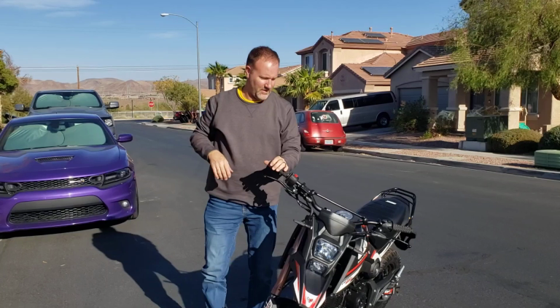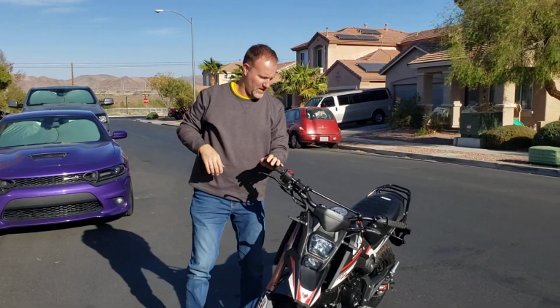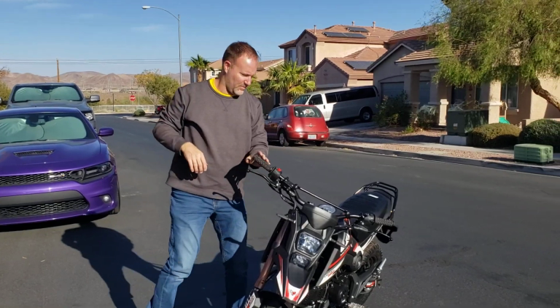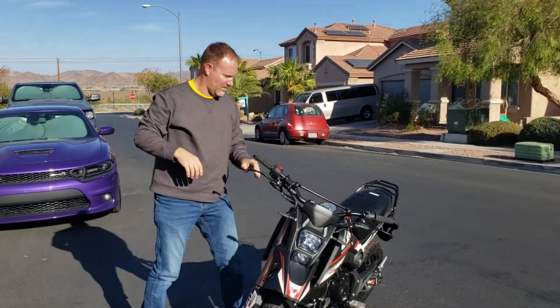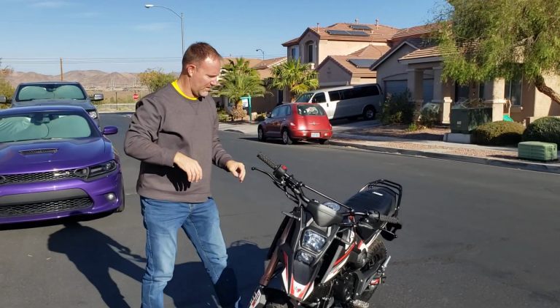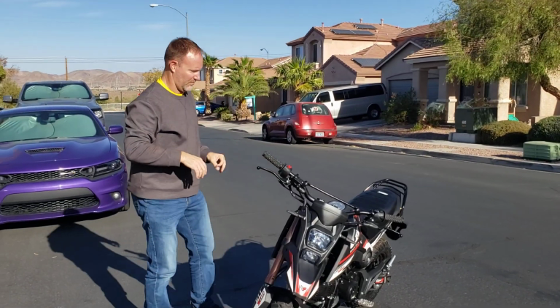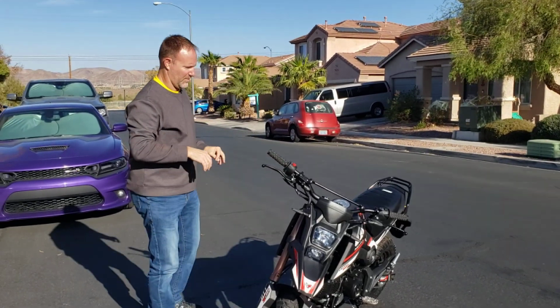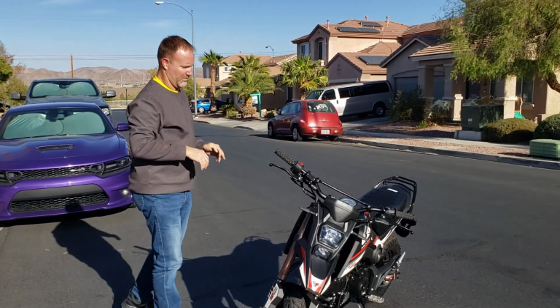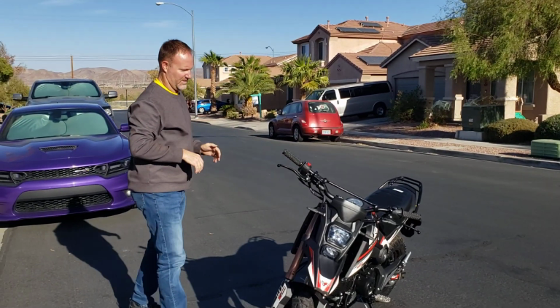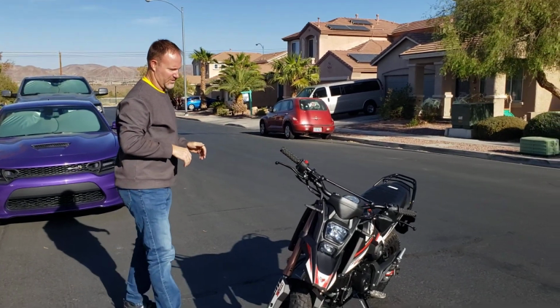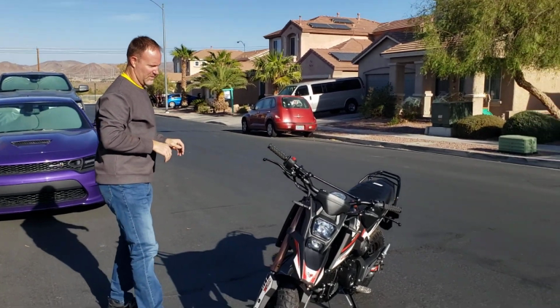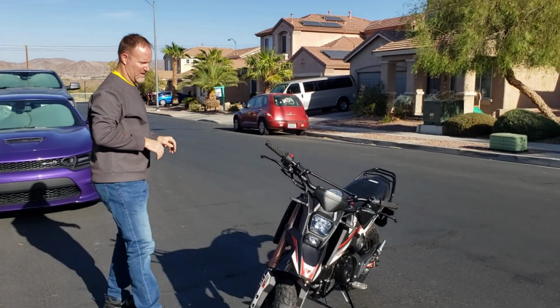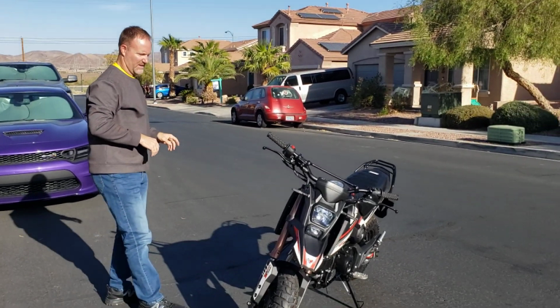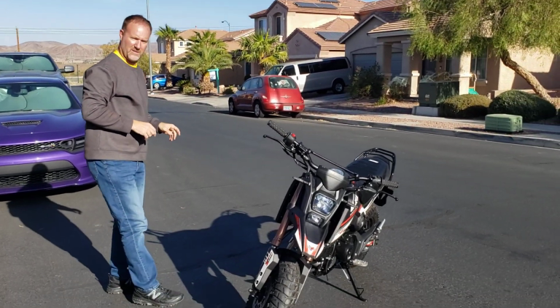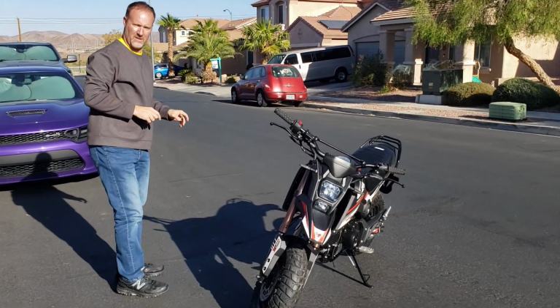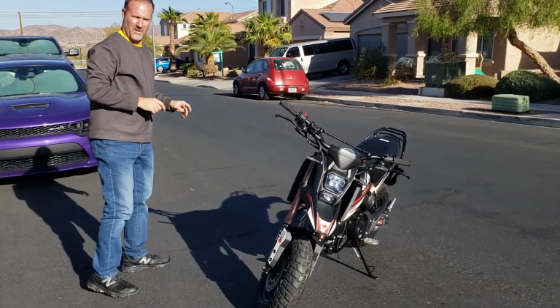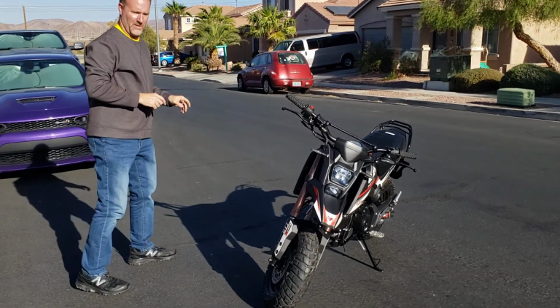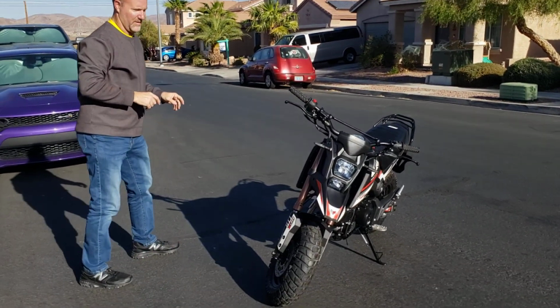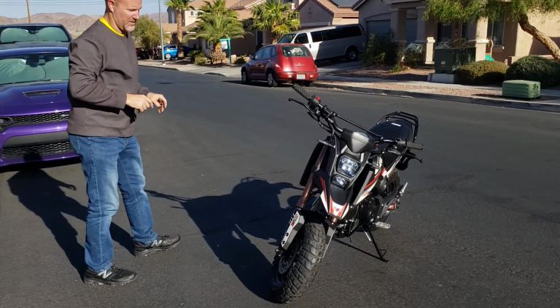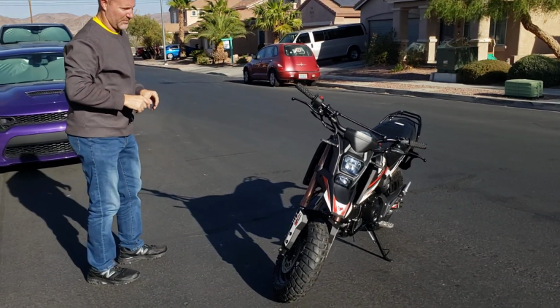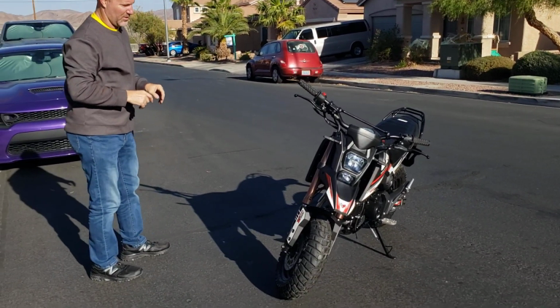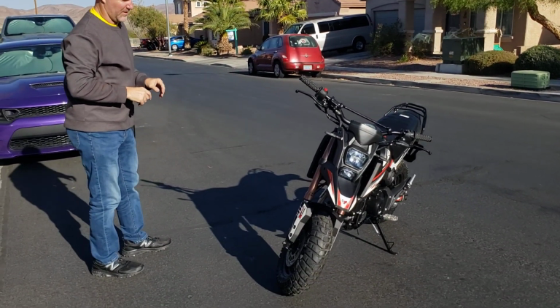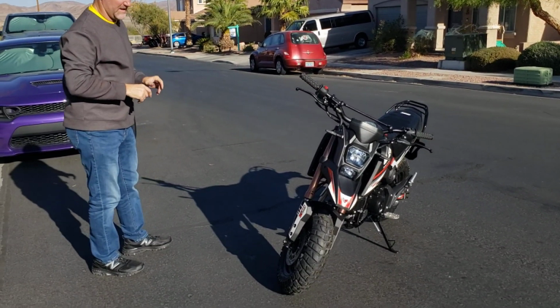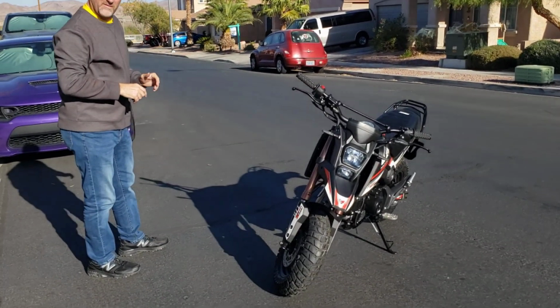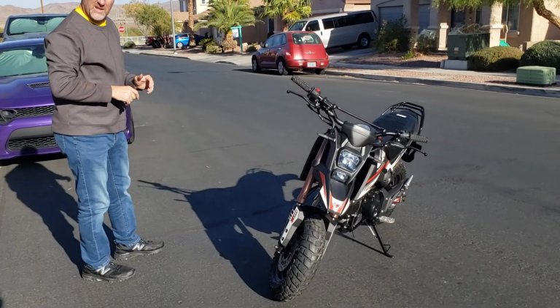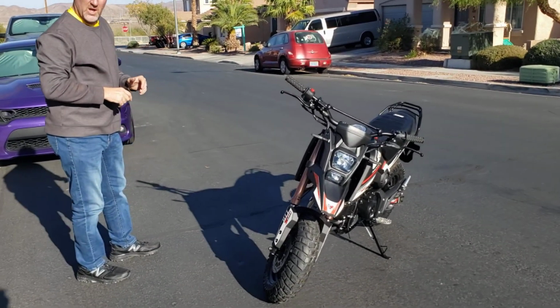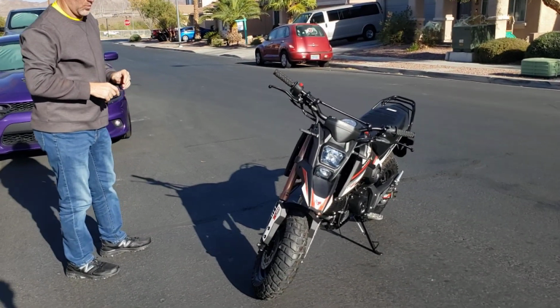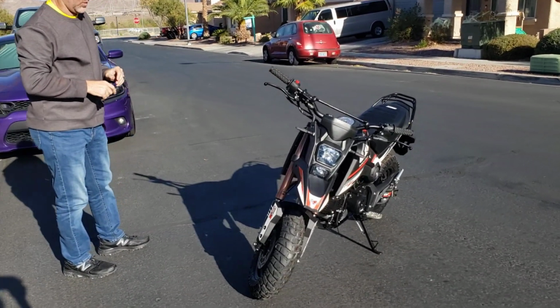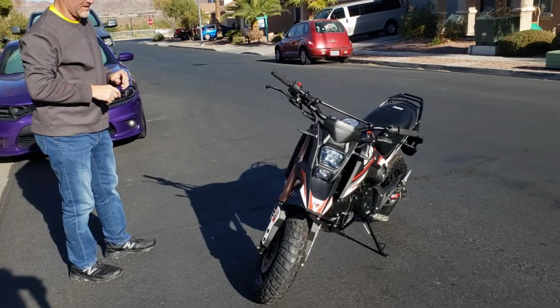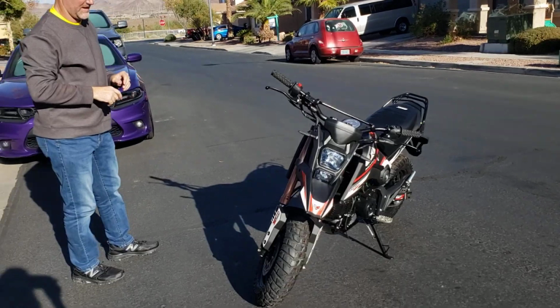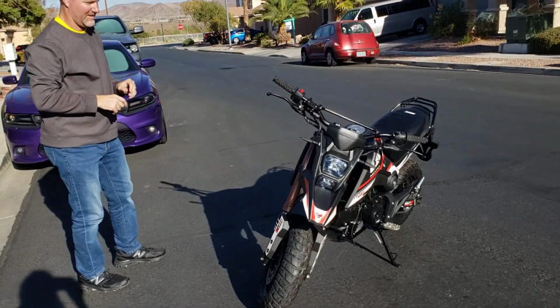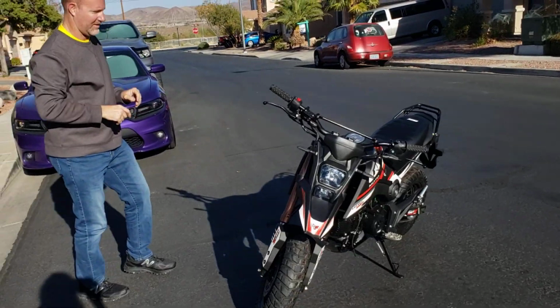All right, here we are. We're back with the GPX, the Pitster Pro ADV 190R.